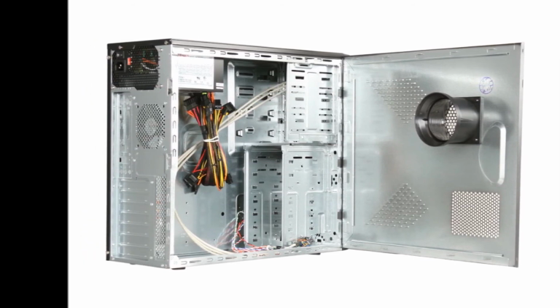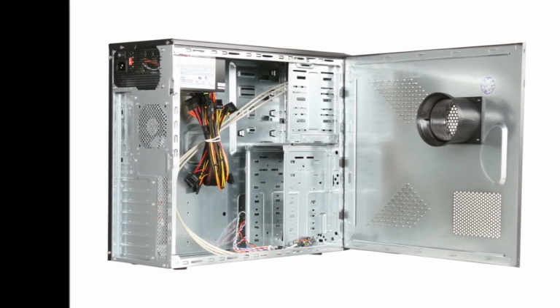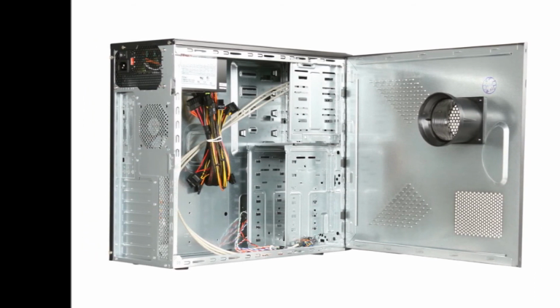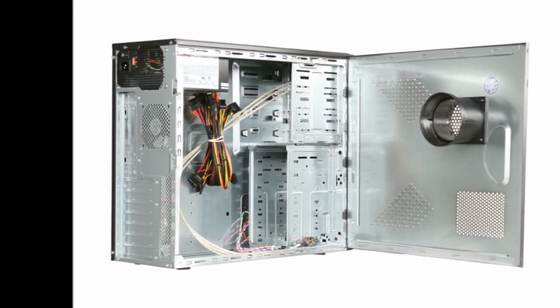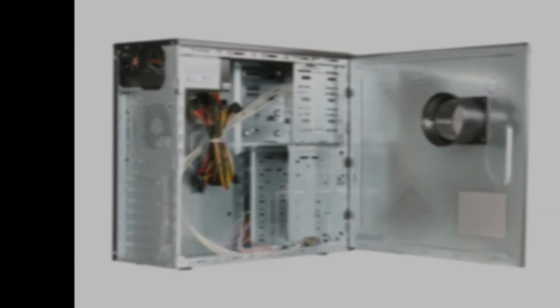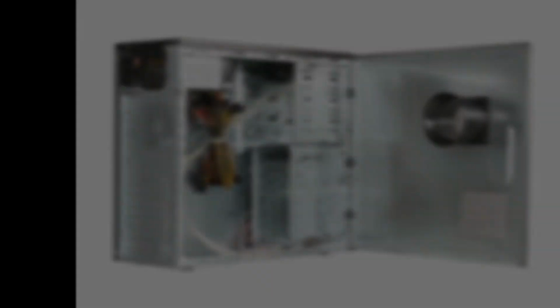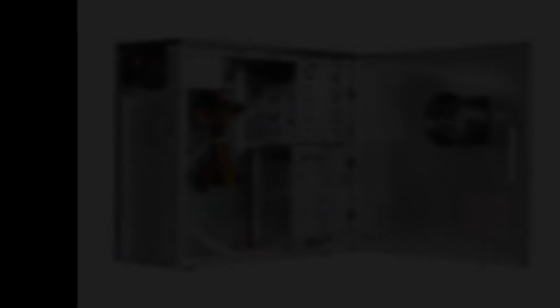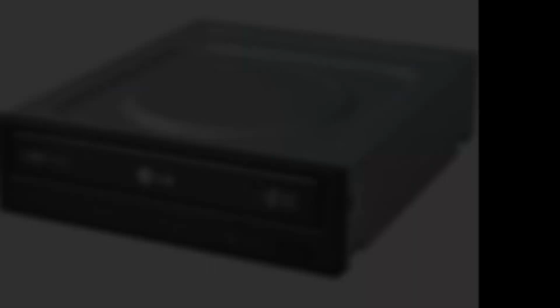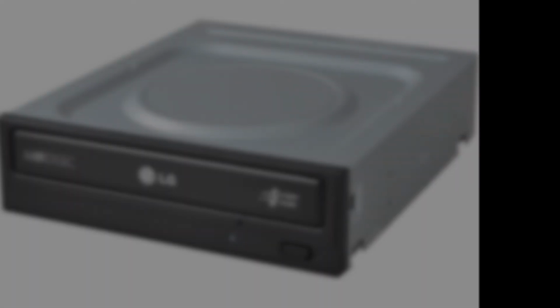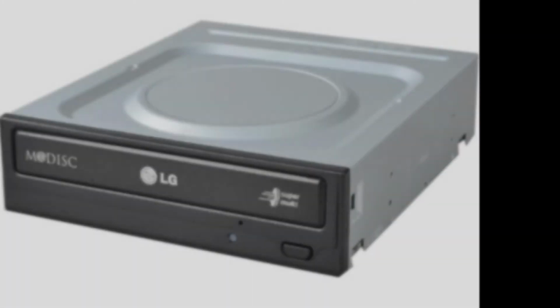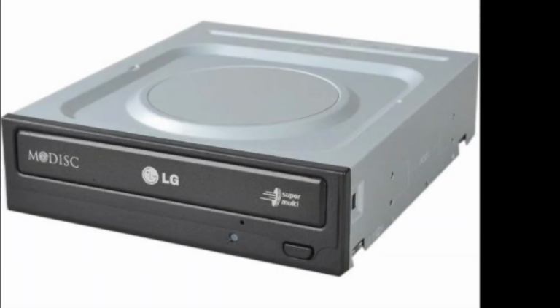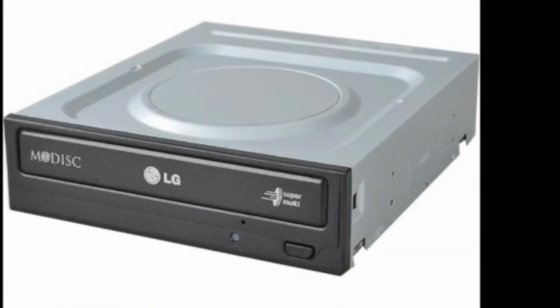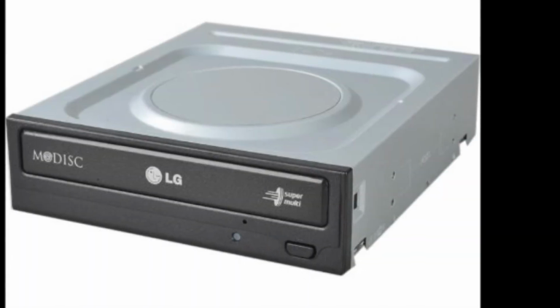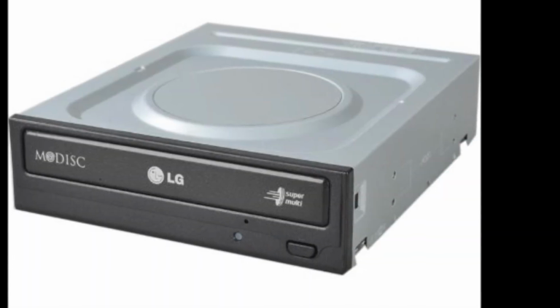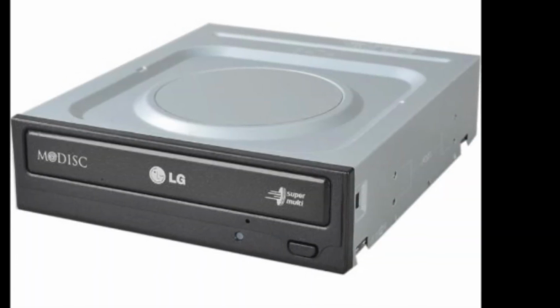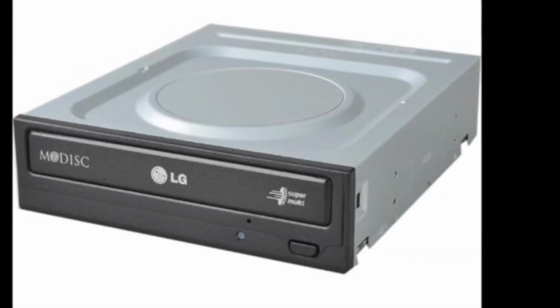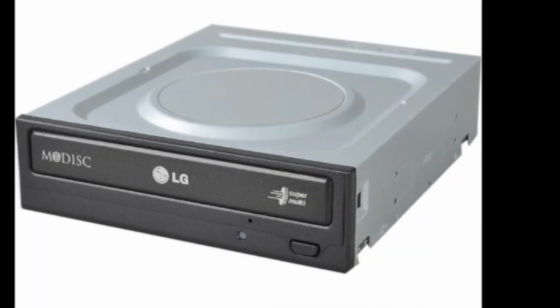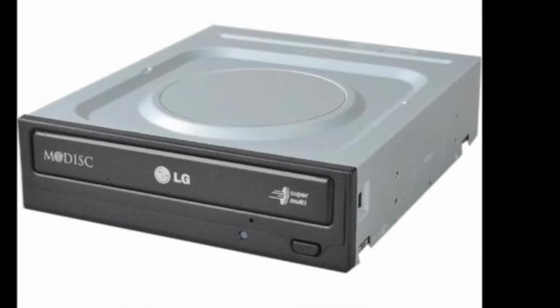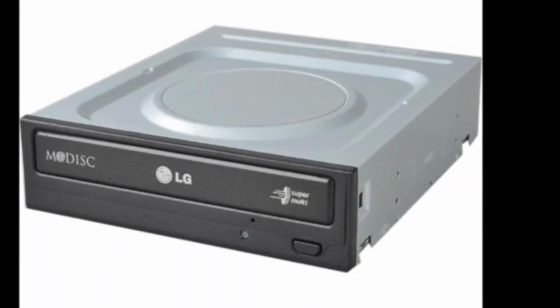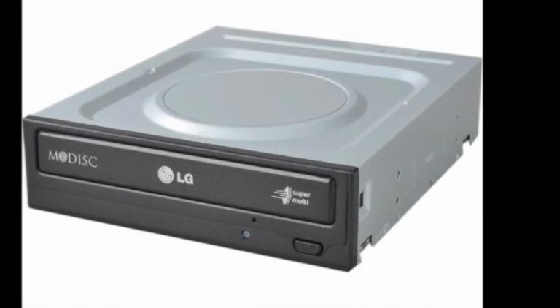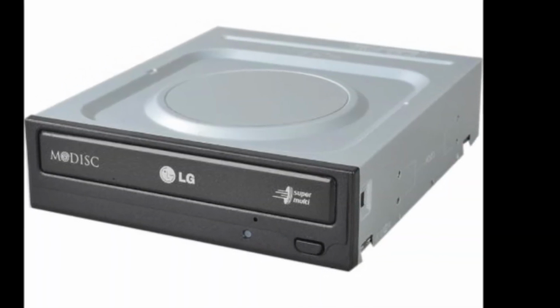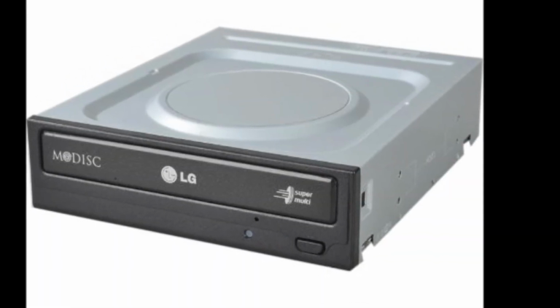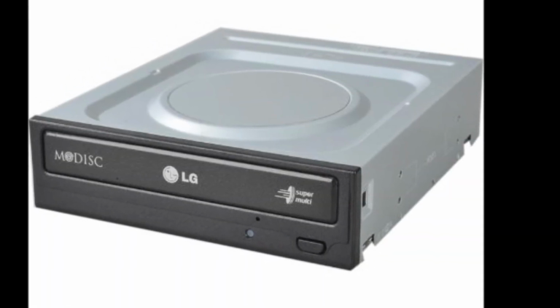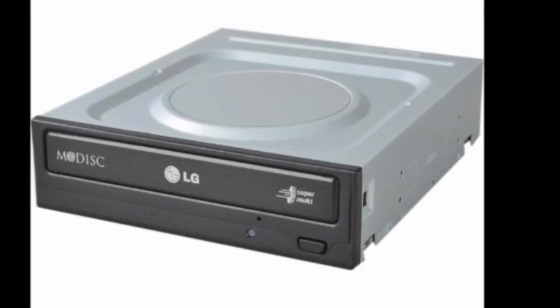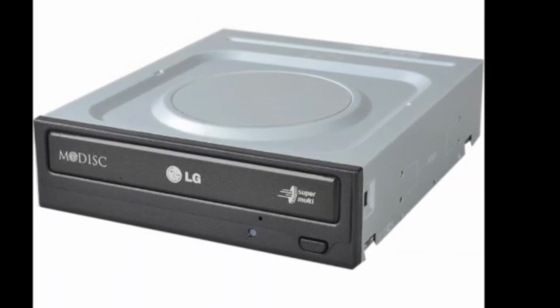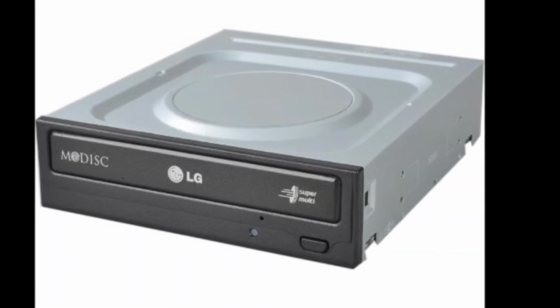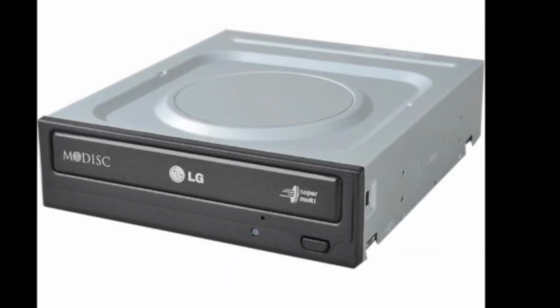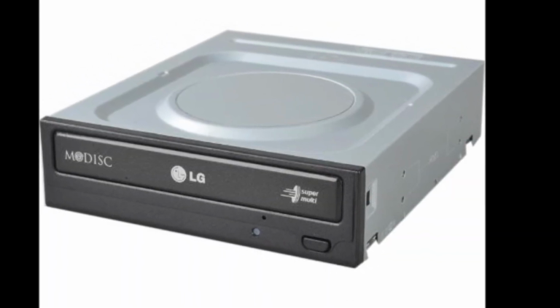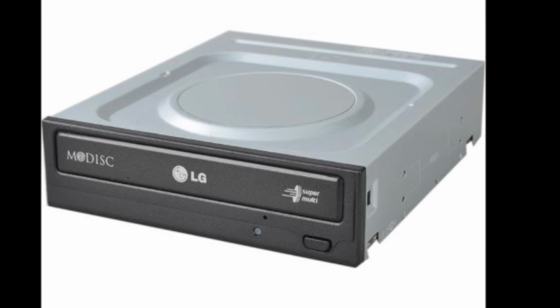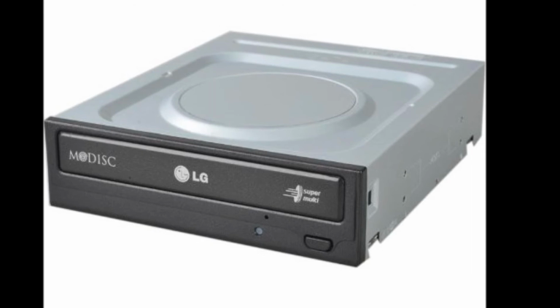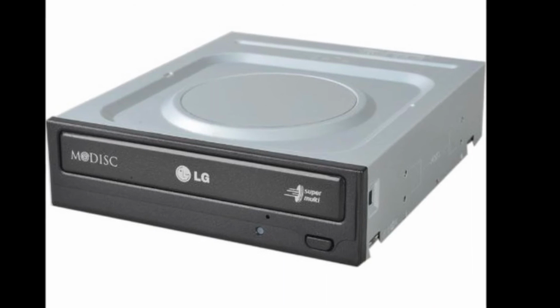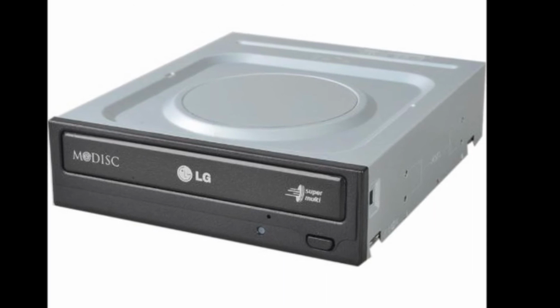For the optical drive we'll be using a standard LG Electronics Rewriter priced at $20. Nothing special to say about this product, so let's move on.